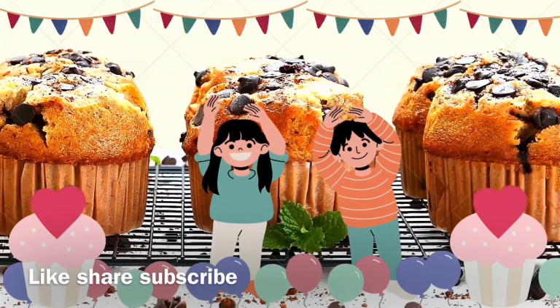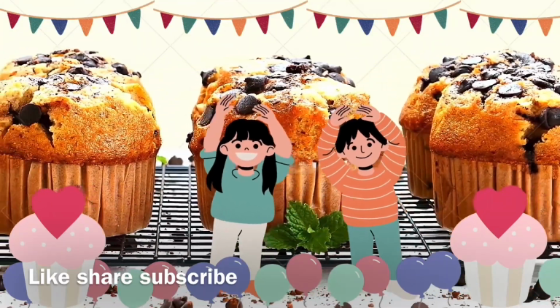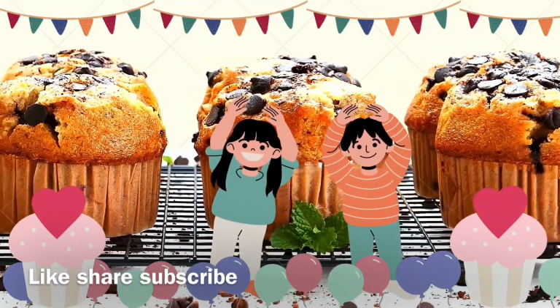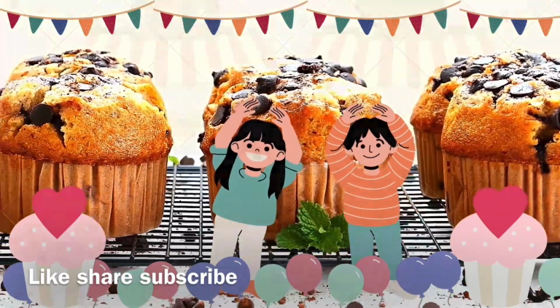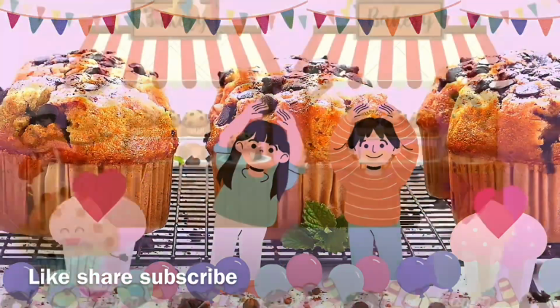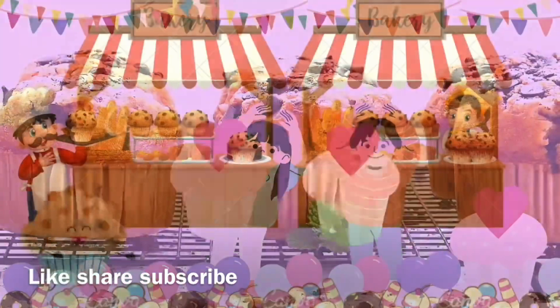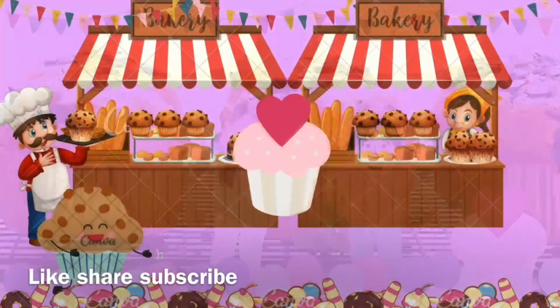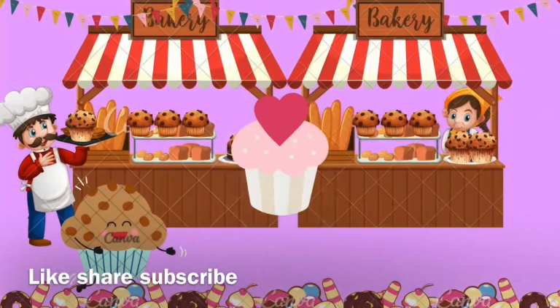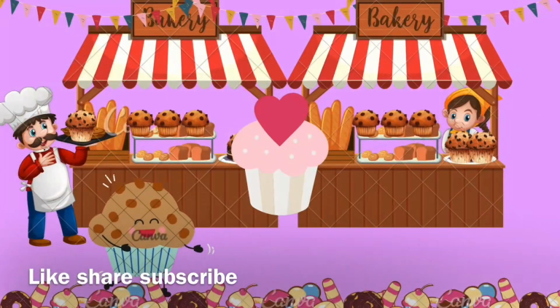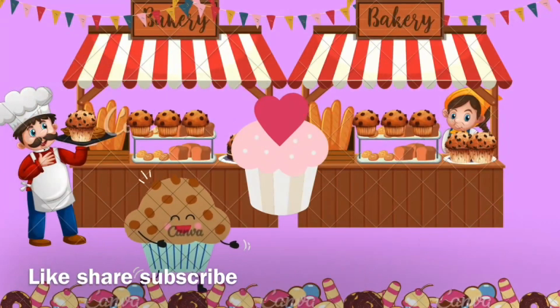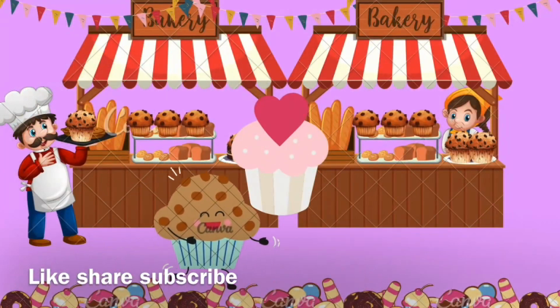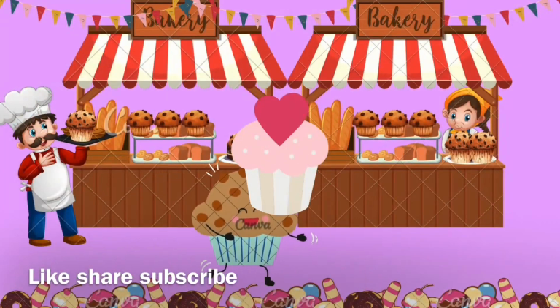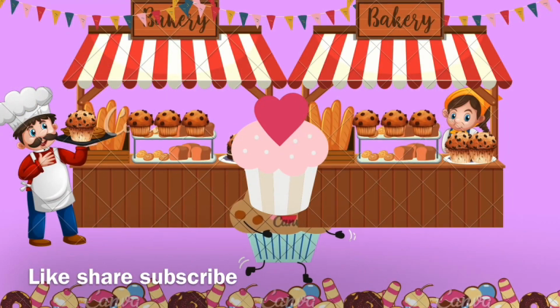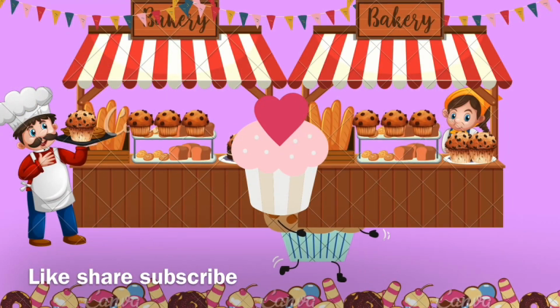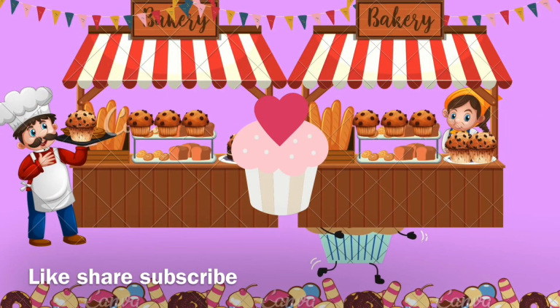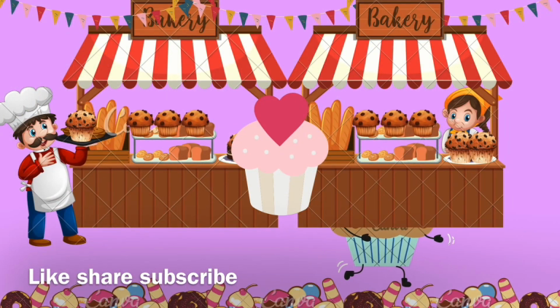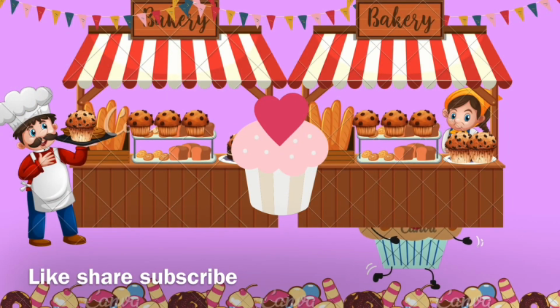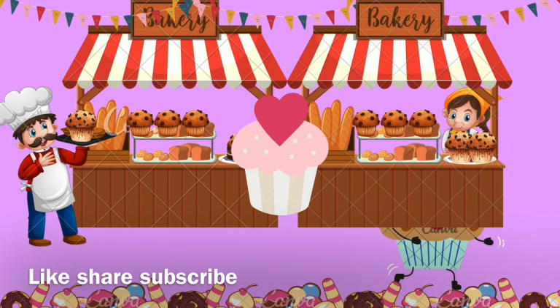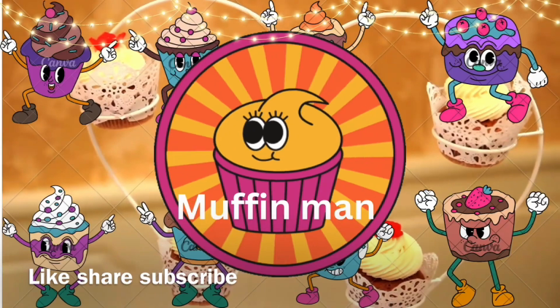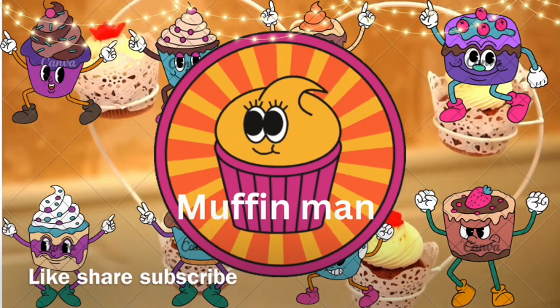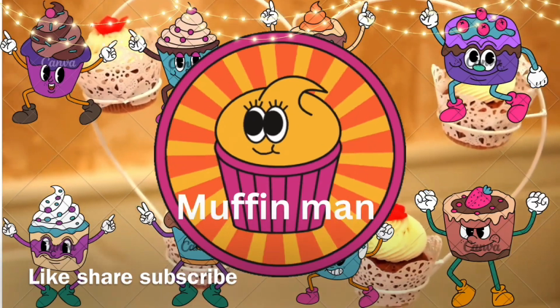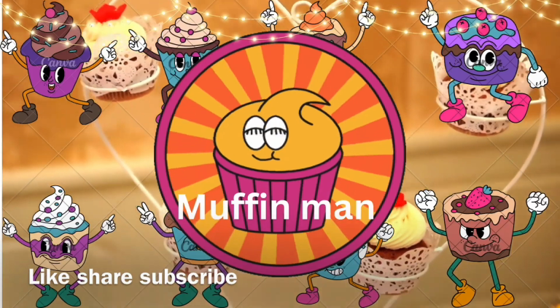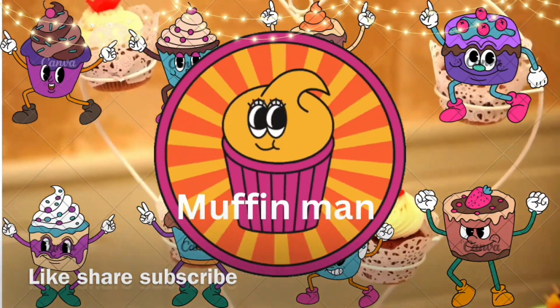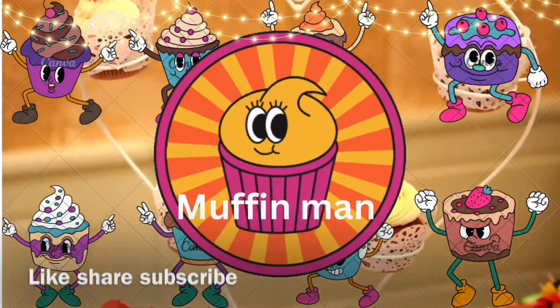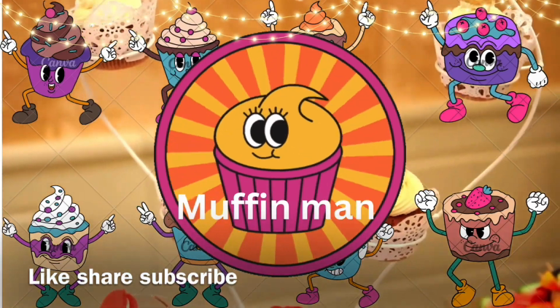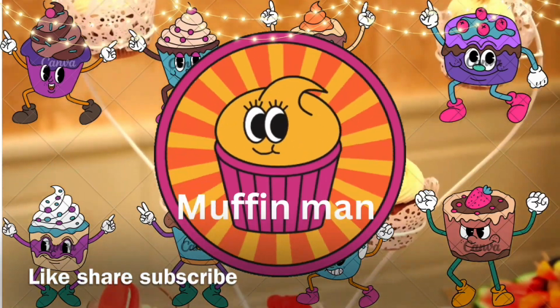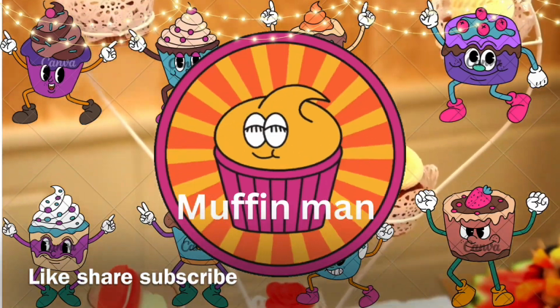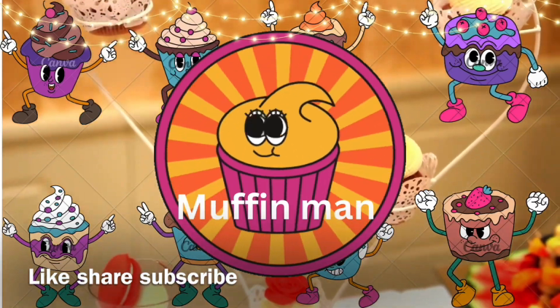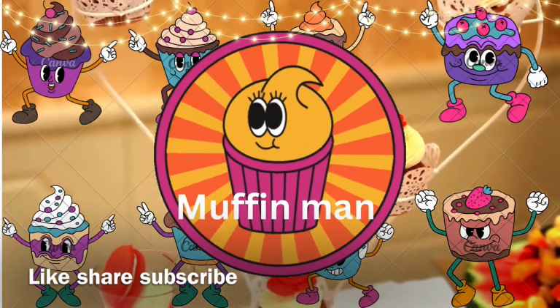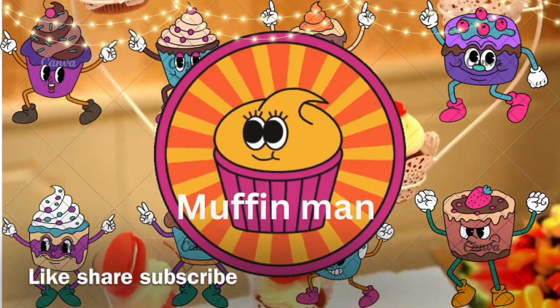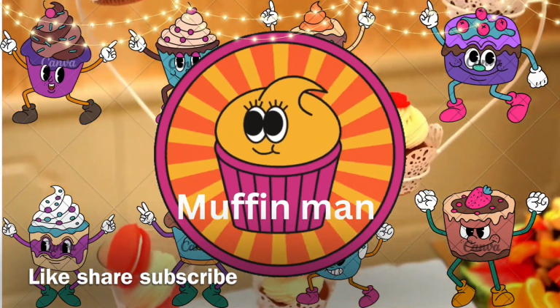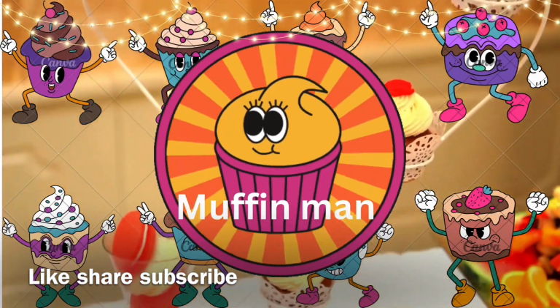Spoon batter into the prepared muffin cups, filling each bowl. Oh!